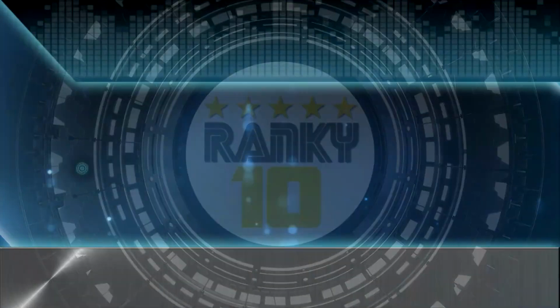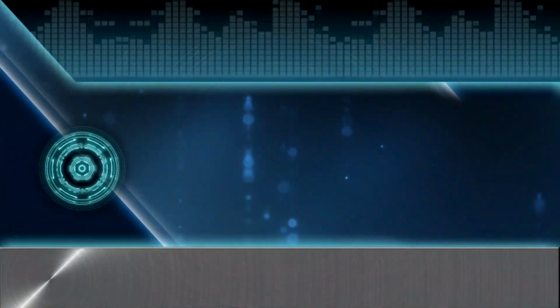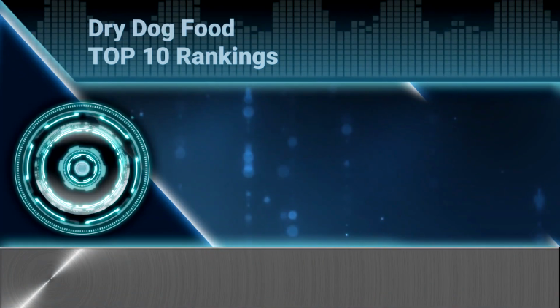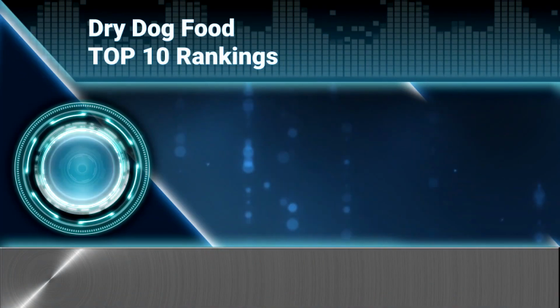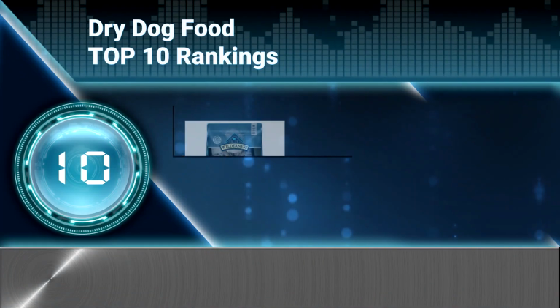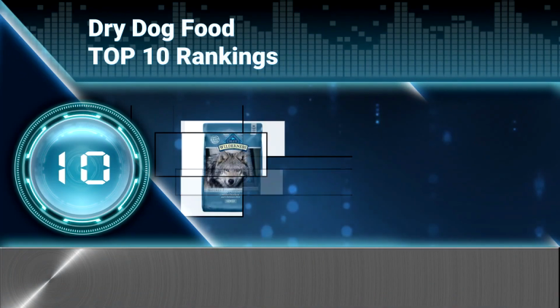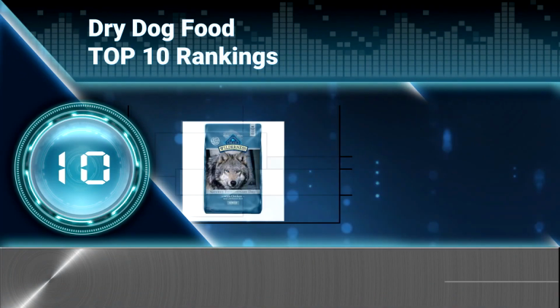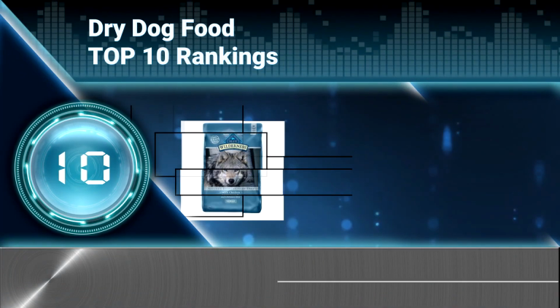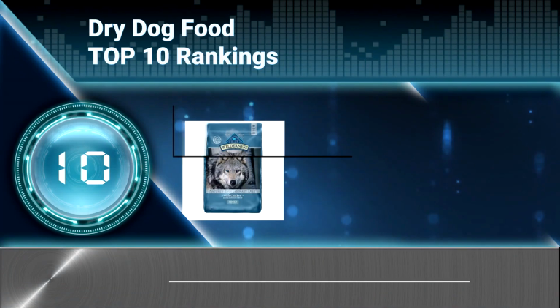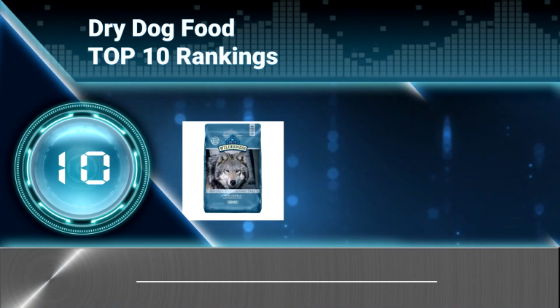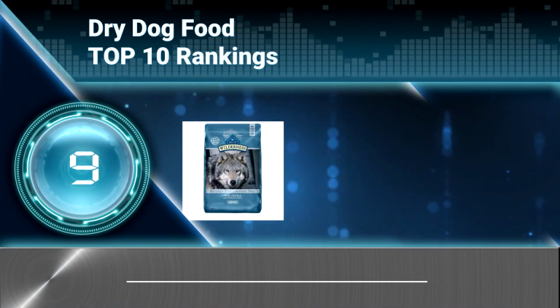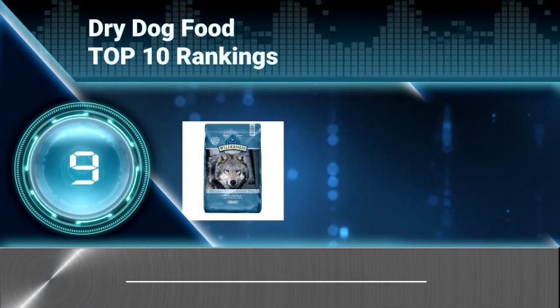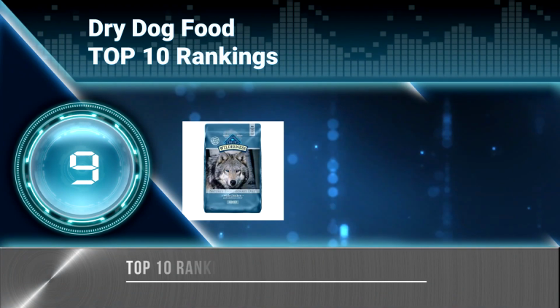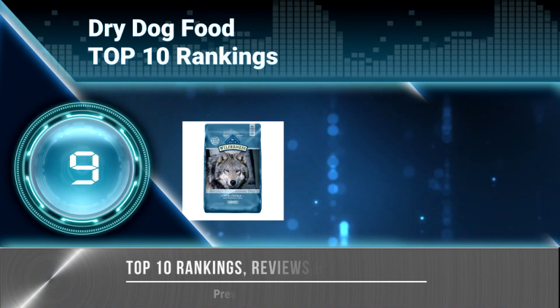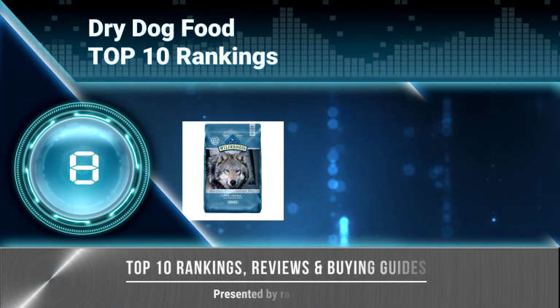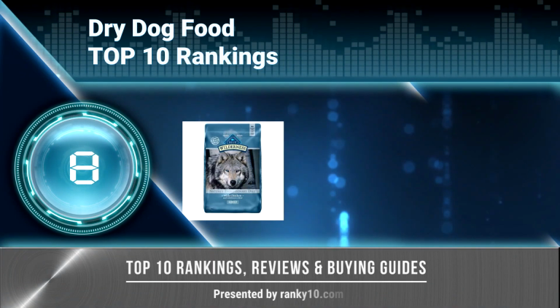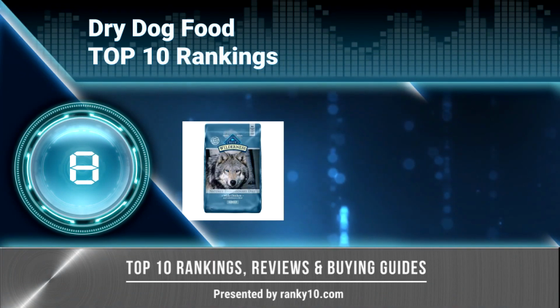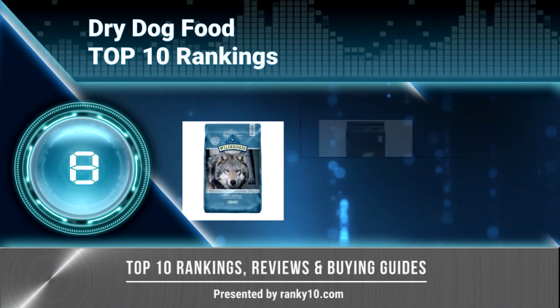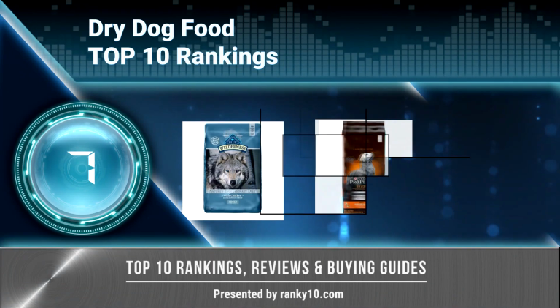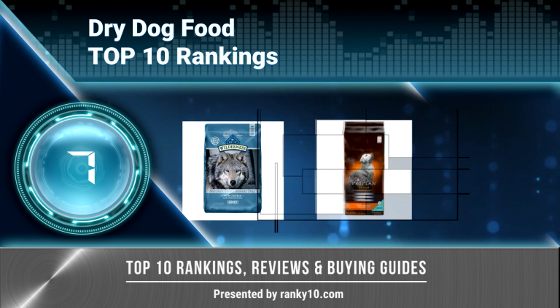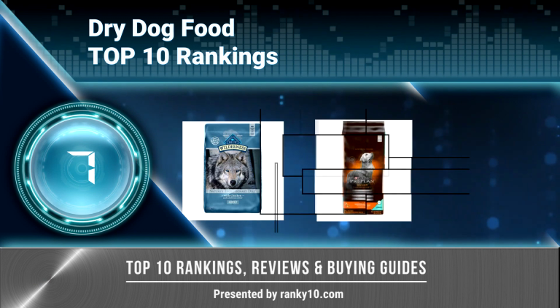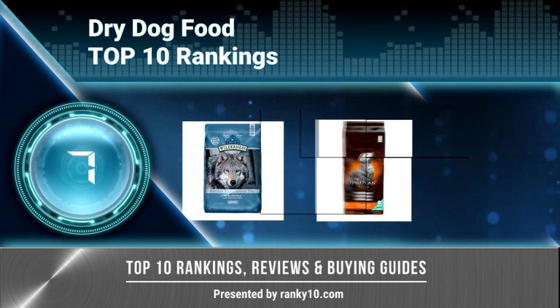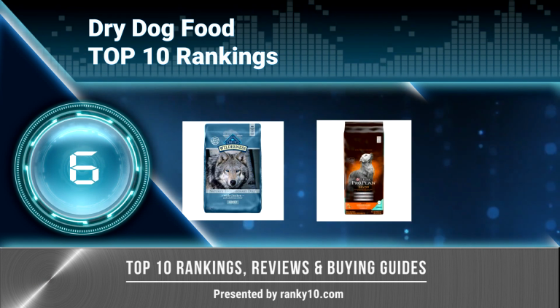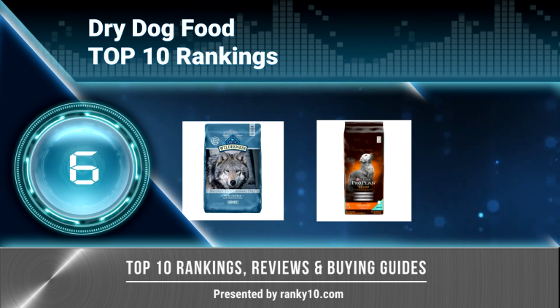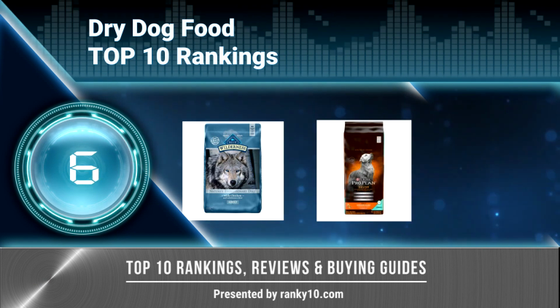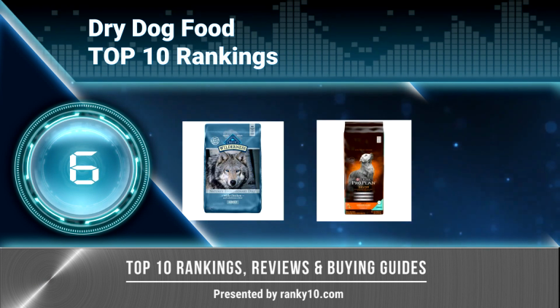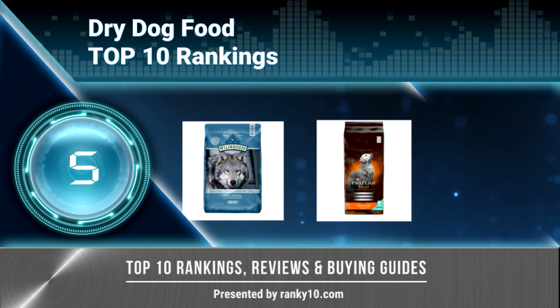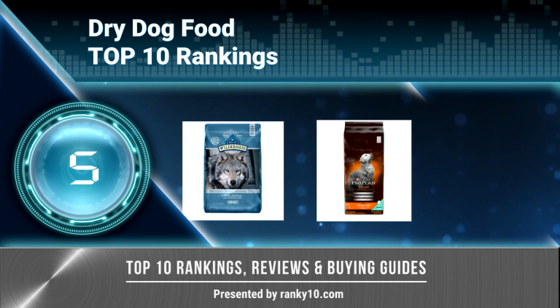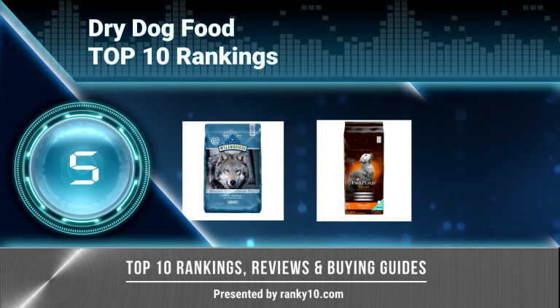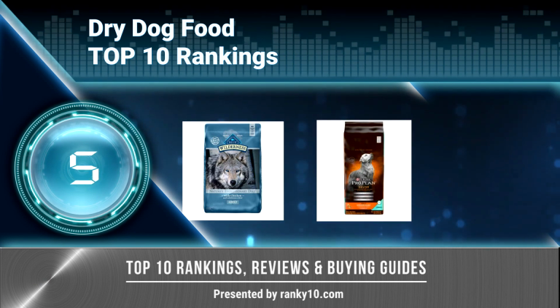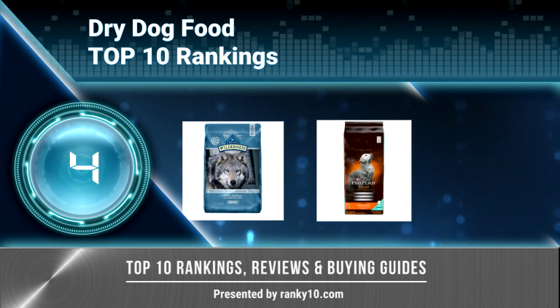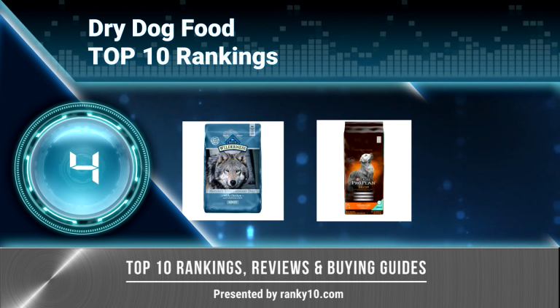Welcome to Ranky 10 Video Rankings. We announce the top 10 rankings of dry dog food. Let's get started.